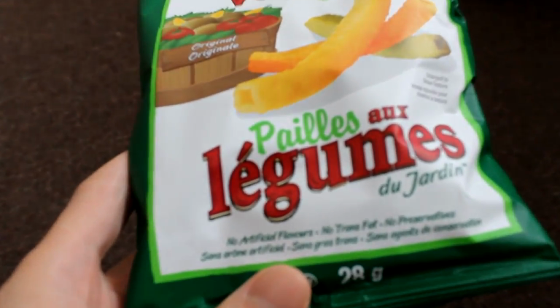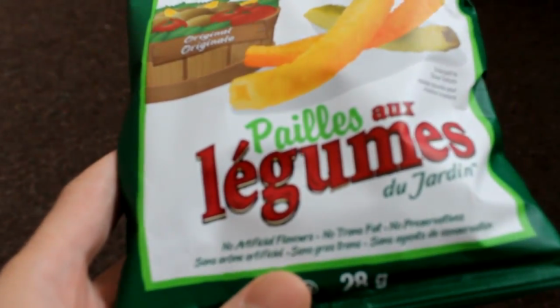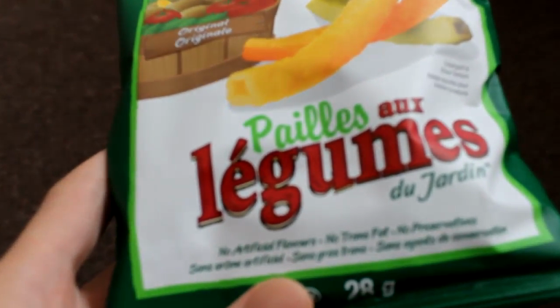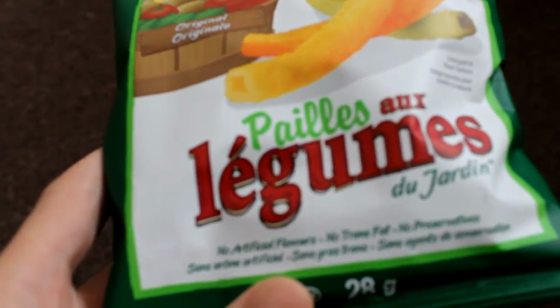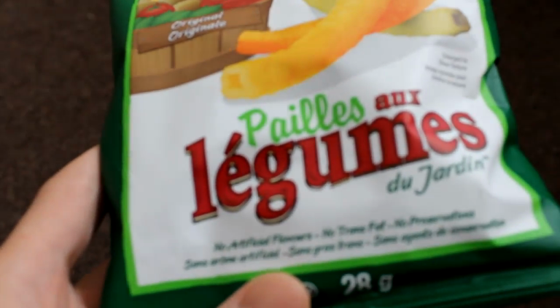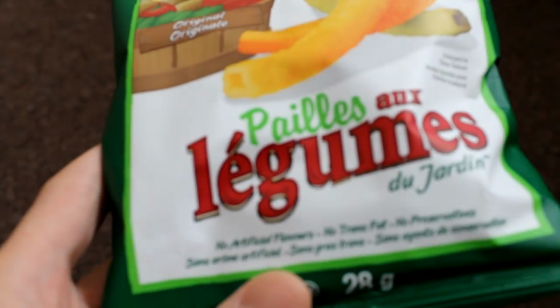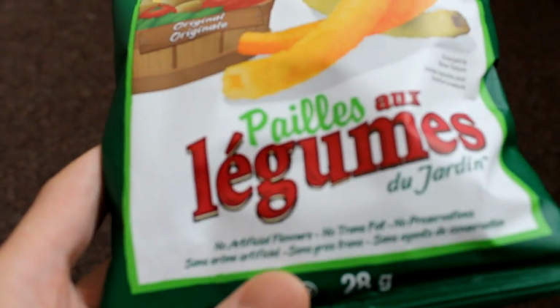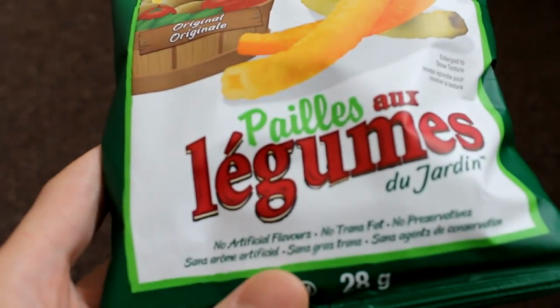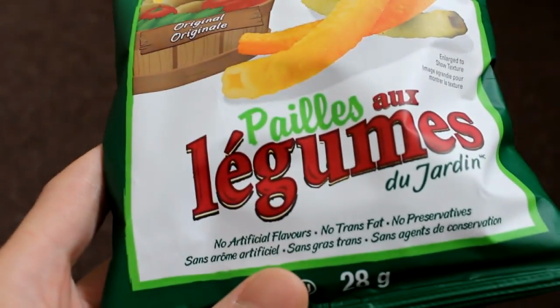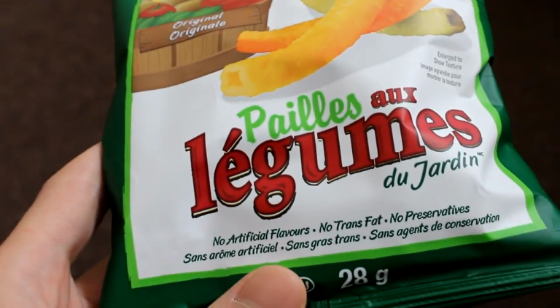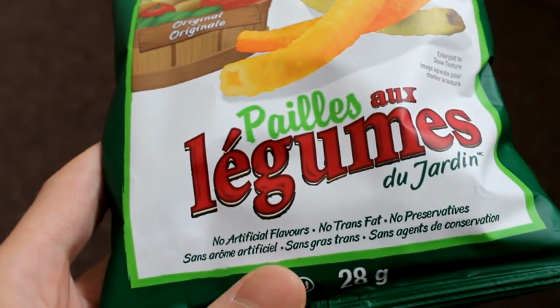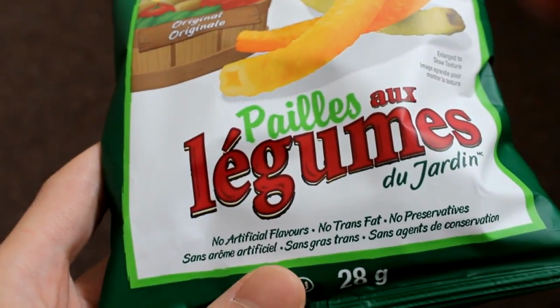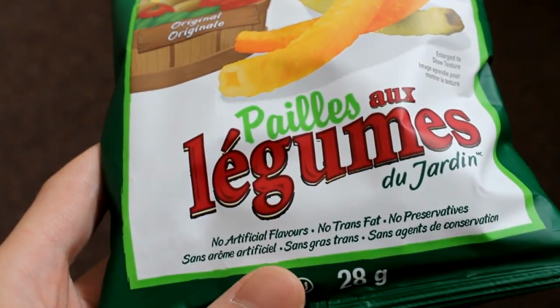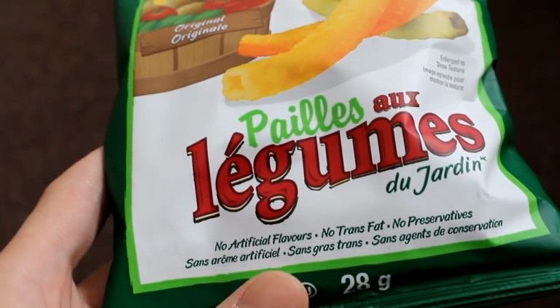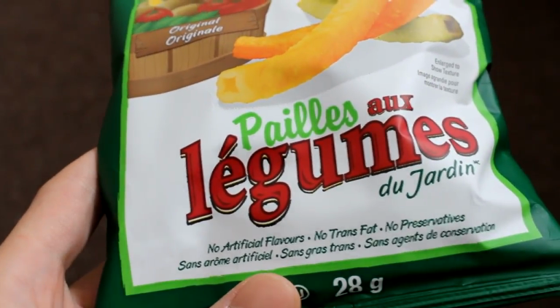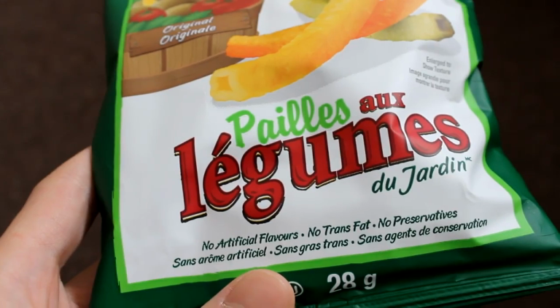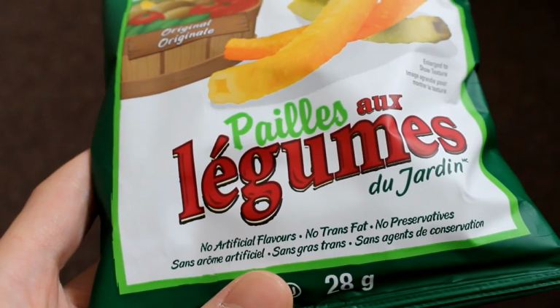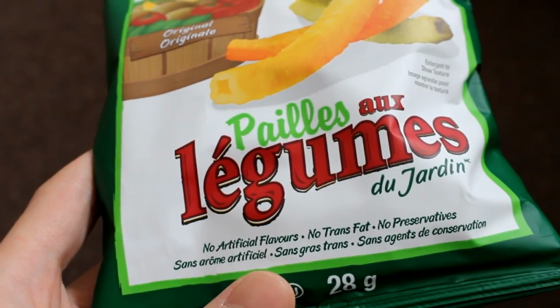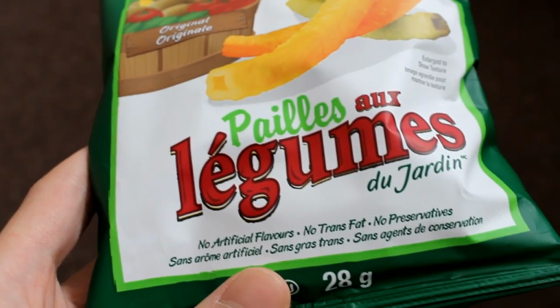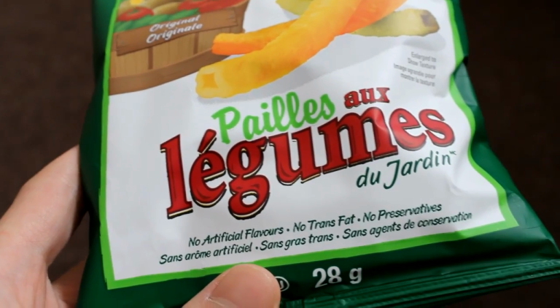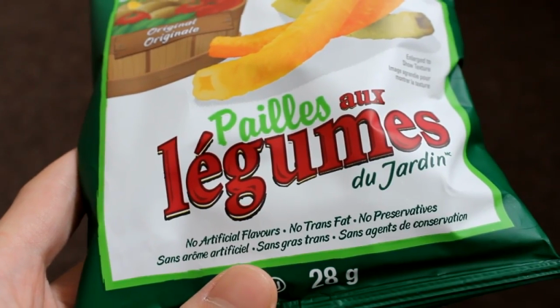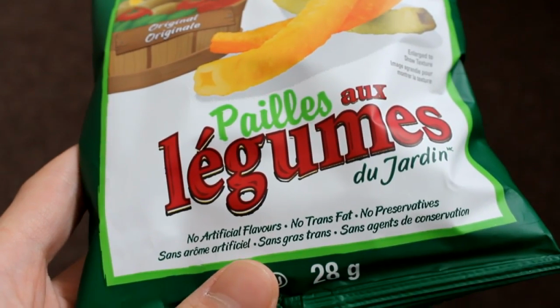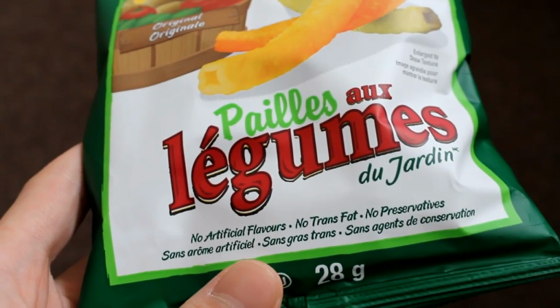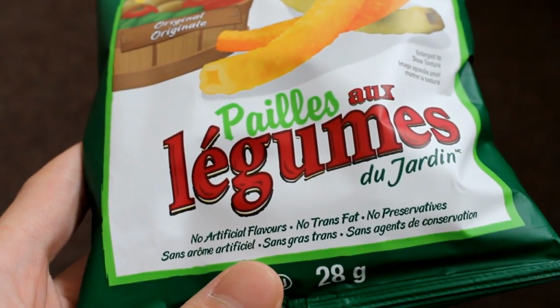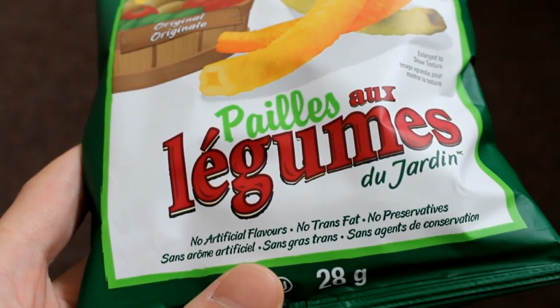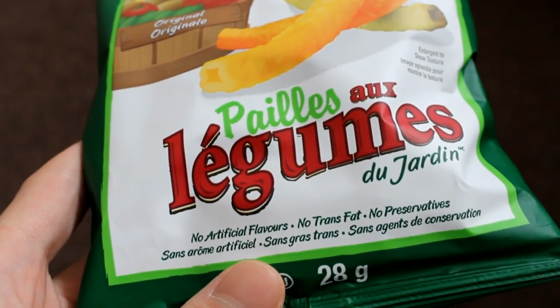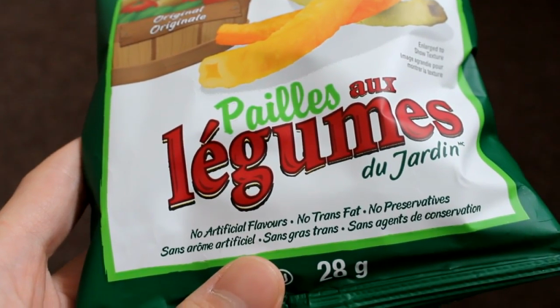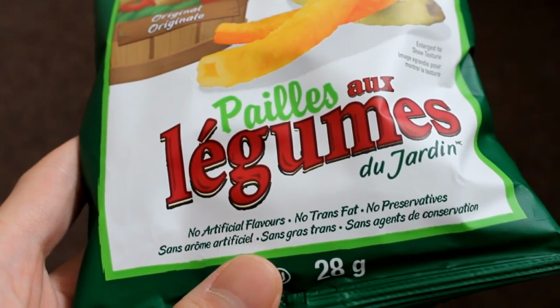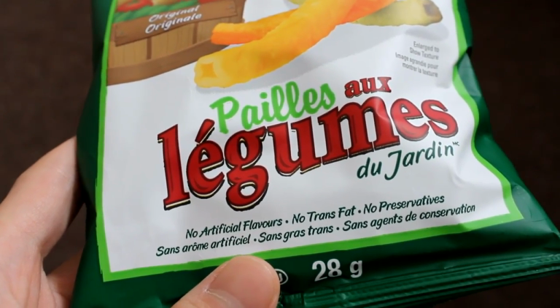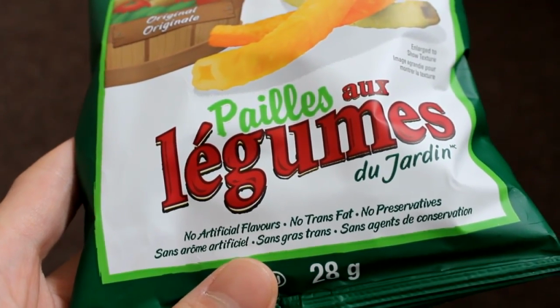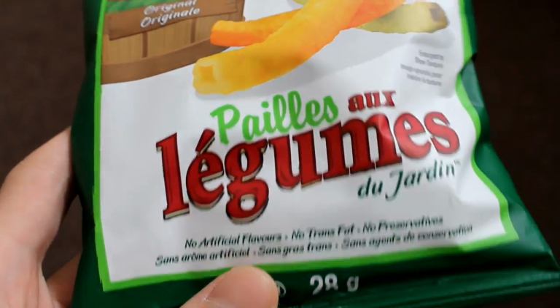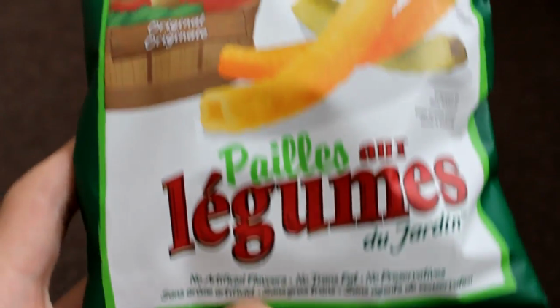It contains no artificial flavors, no trans fats, and no preservatives.